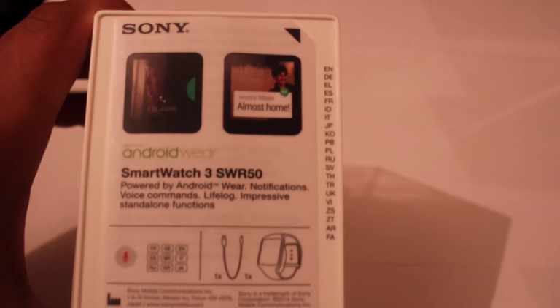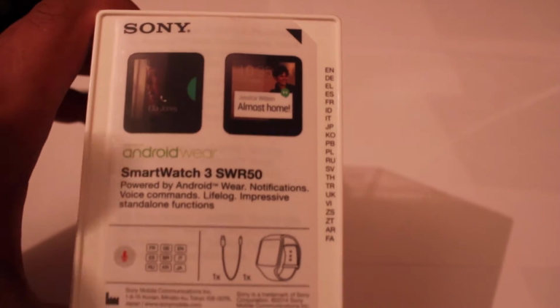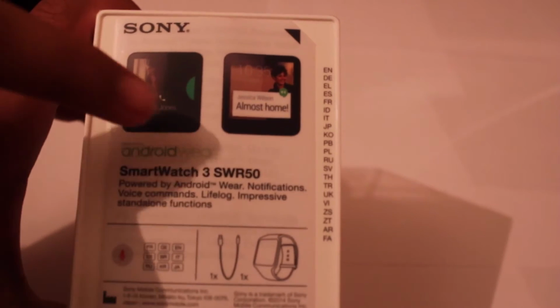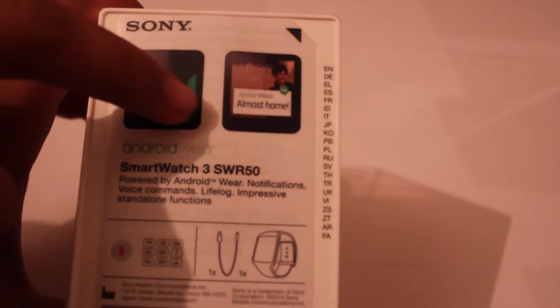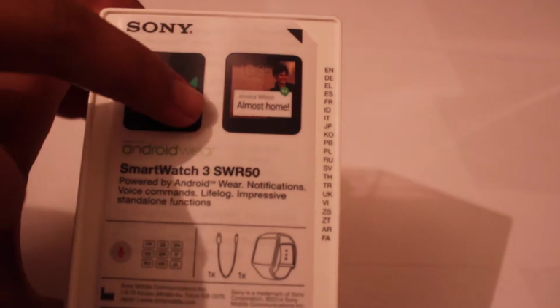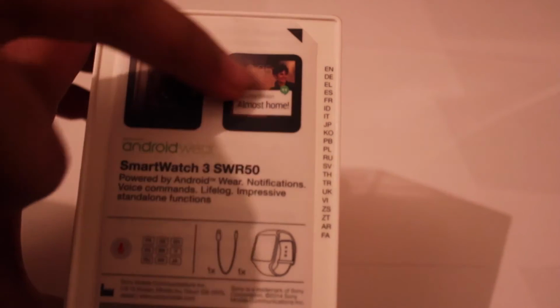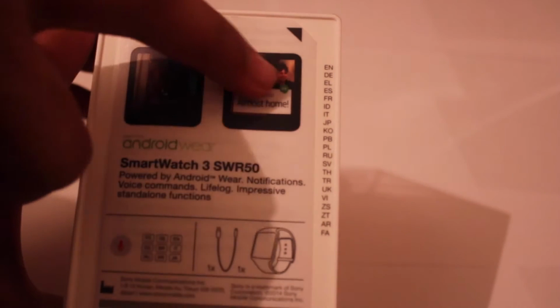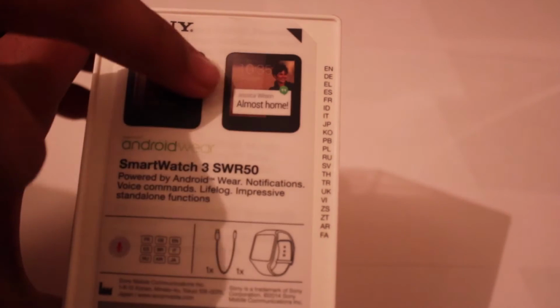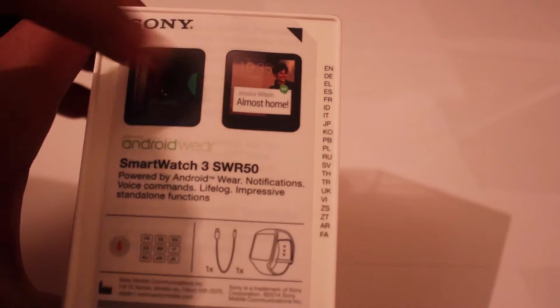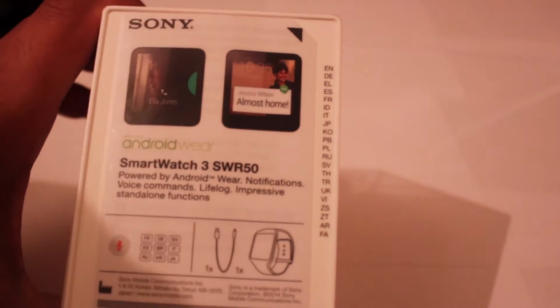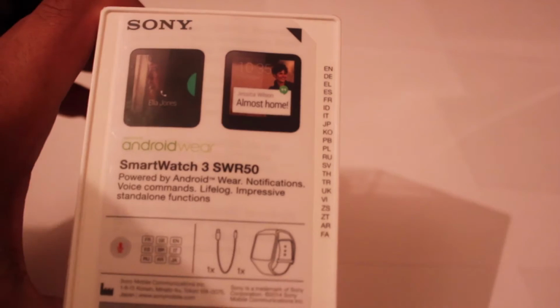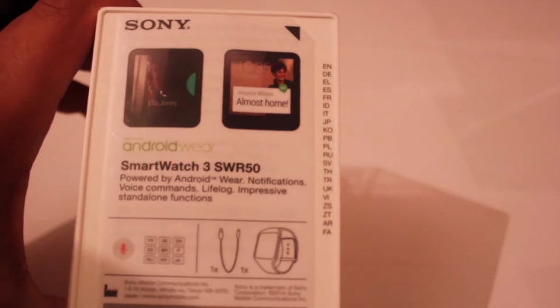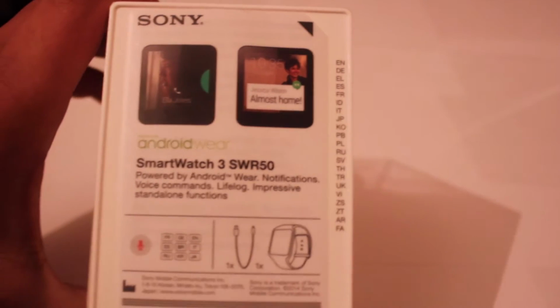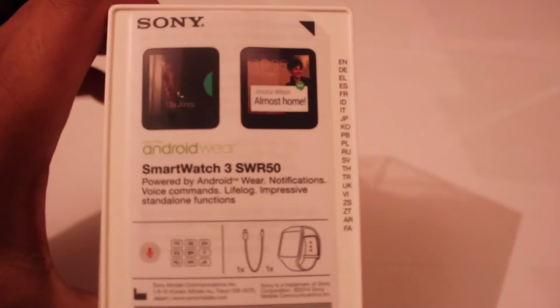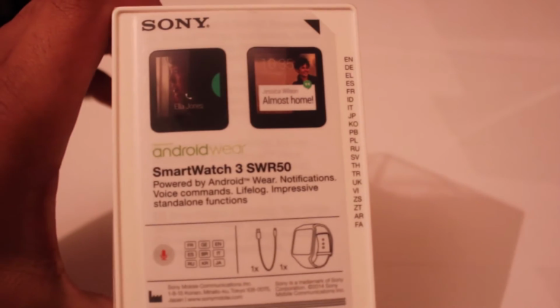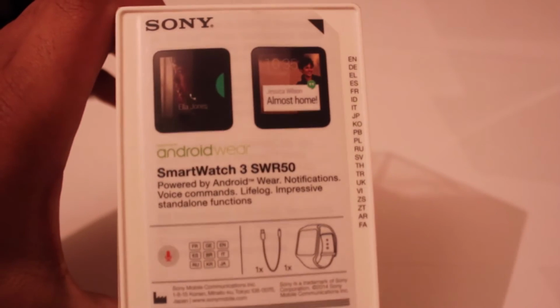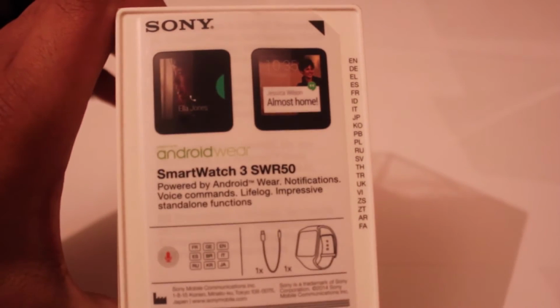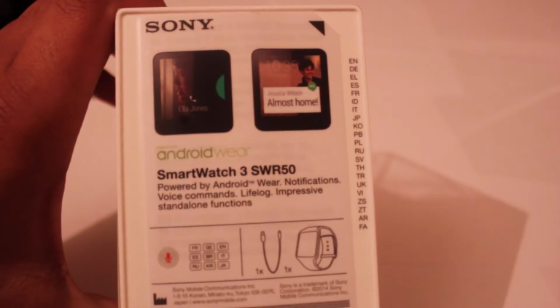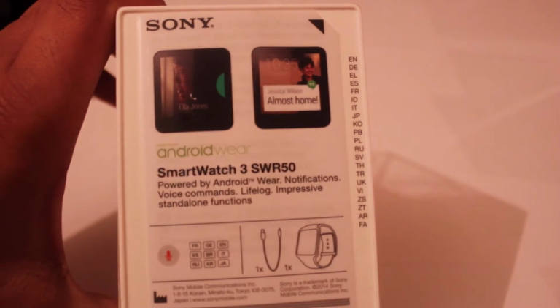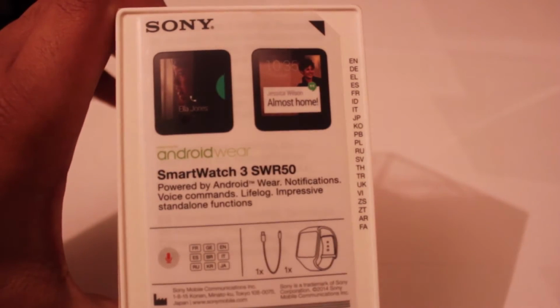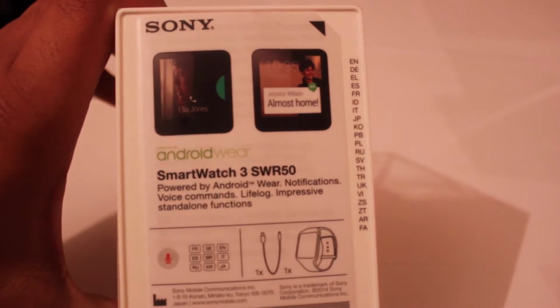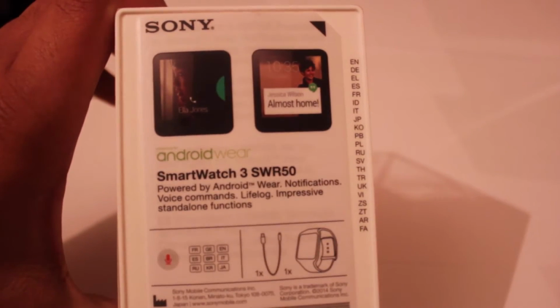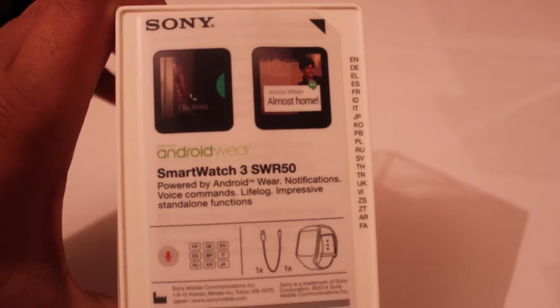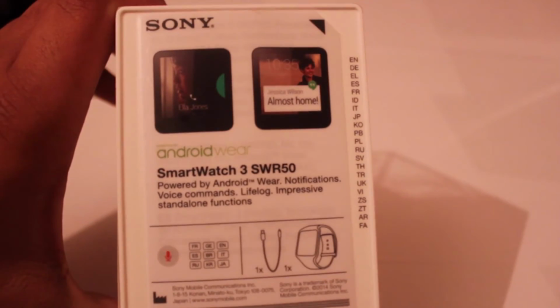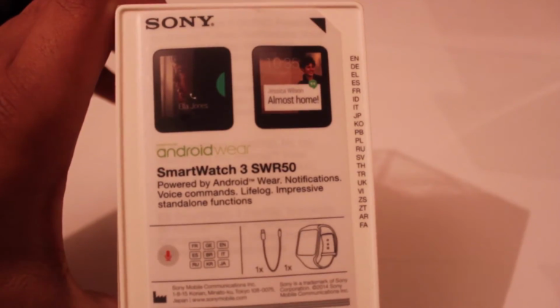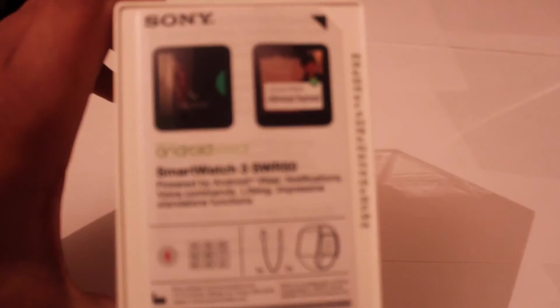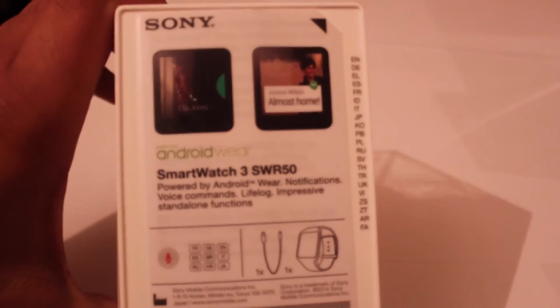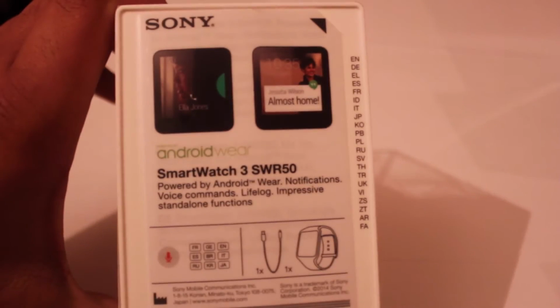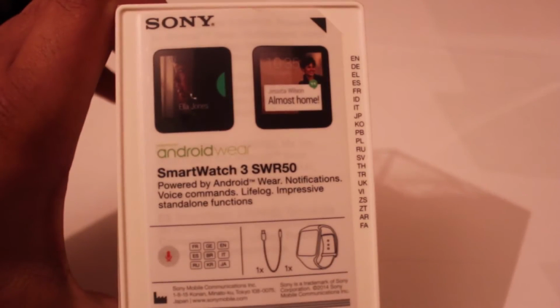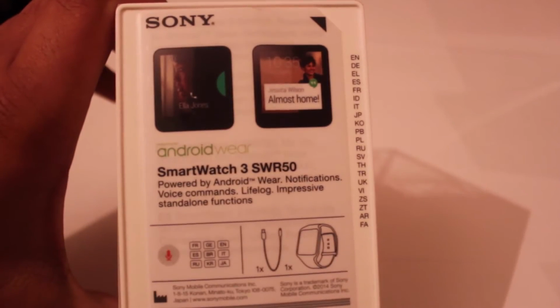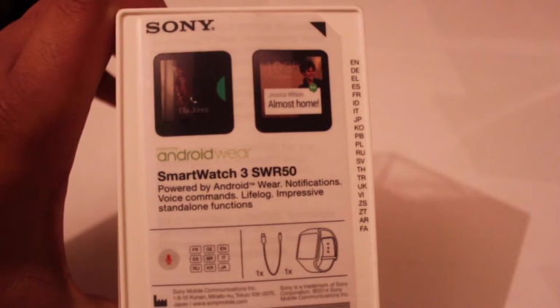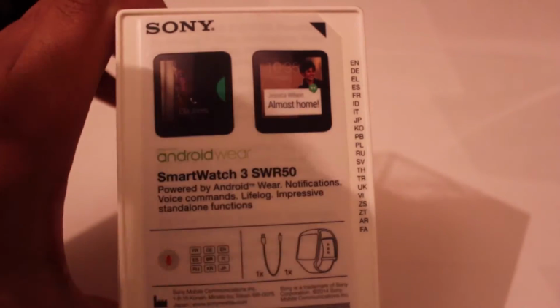So if you look here it tells you the notifications you can get. At the back of the watch it shows an example saying something like 'almost home,' showing the kind of notifications you can receive.